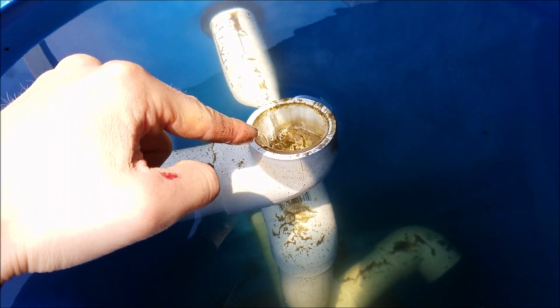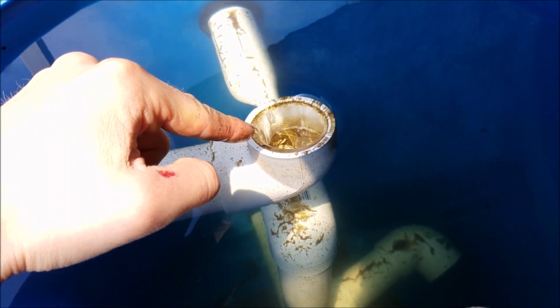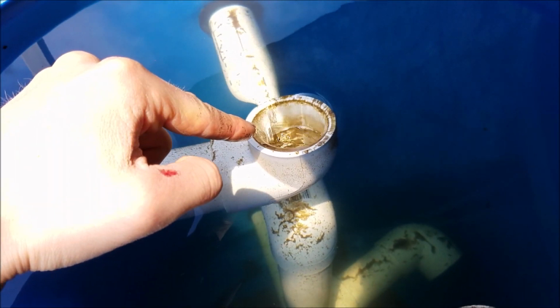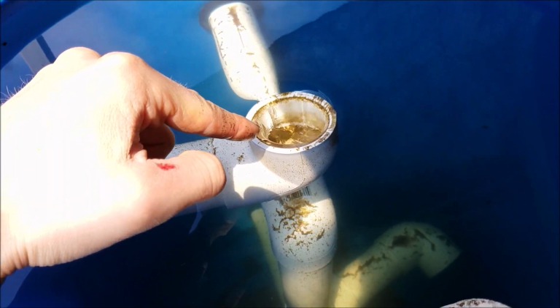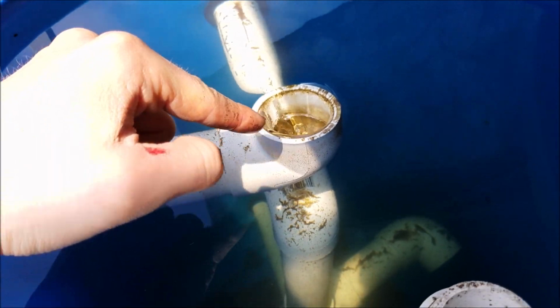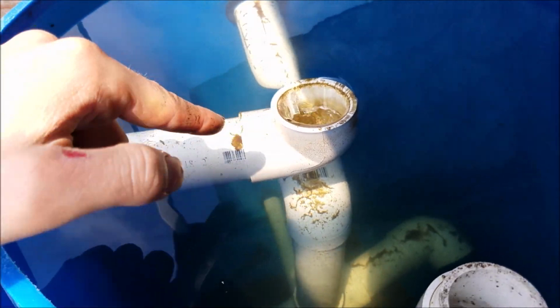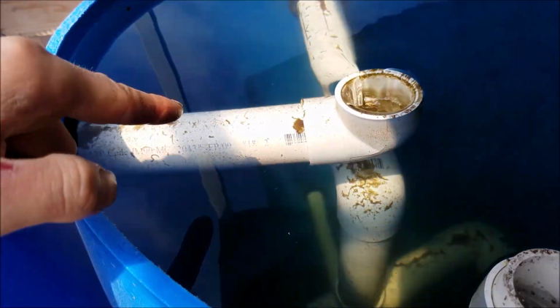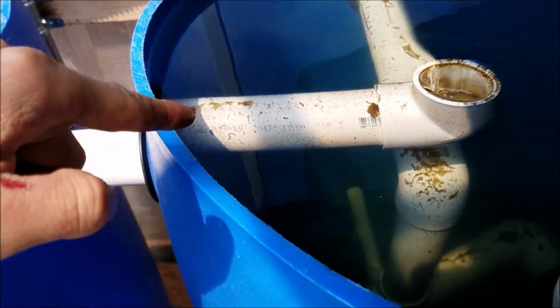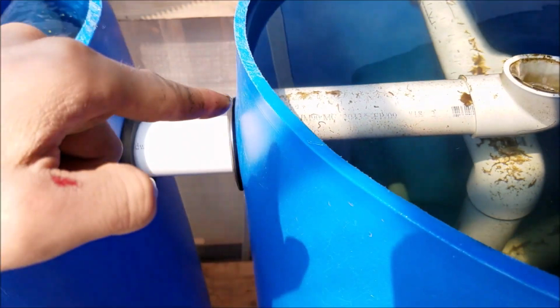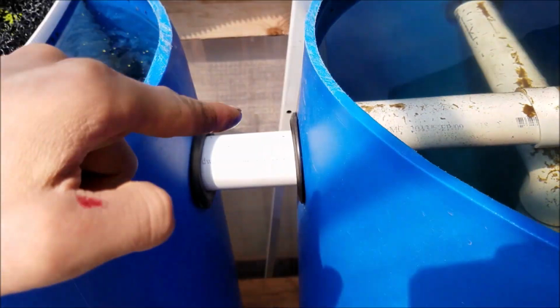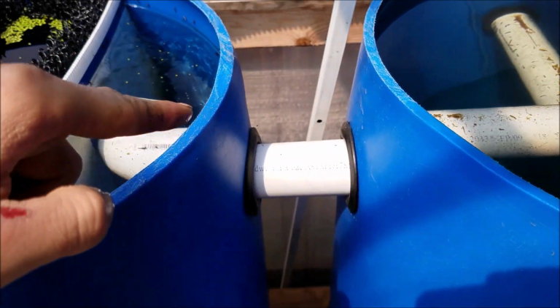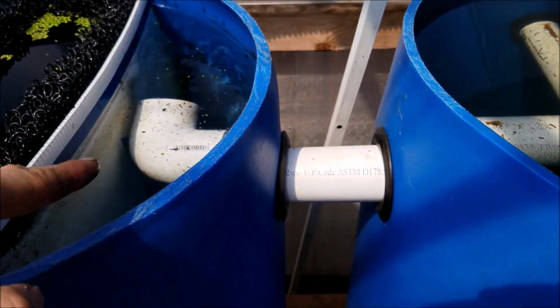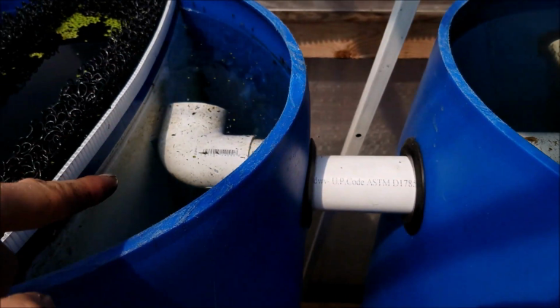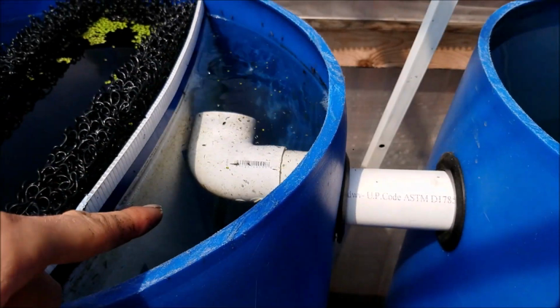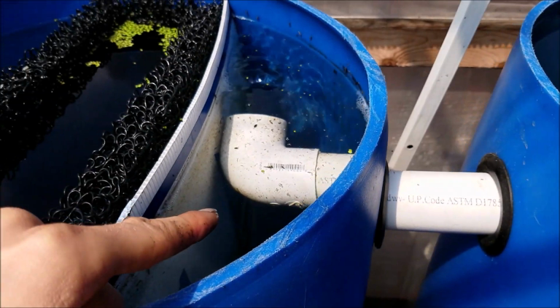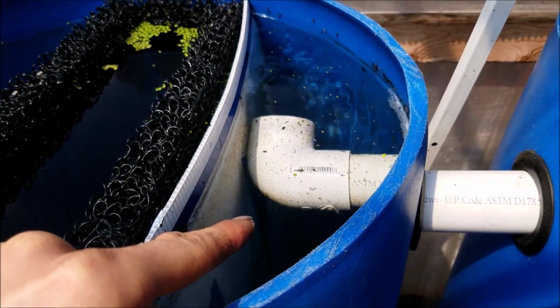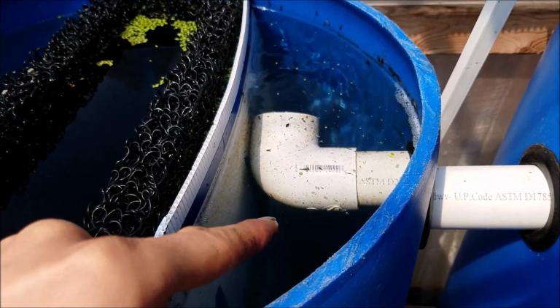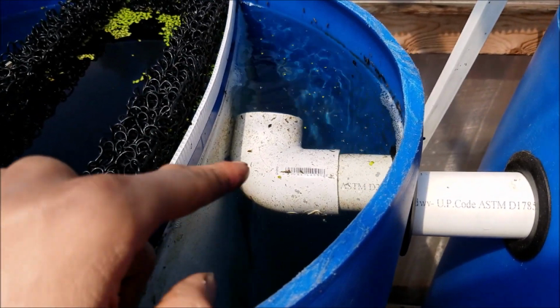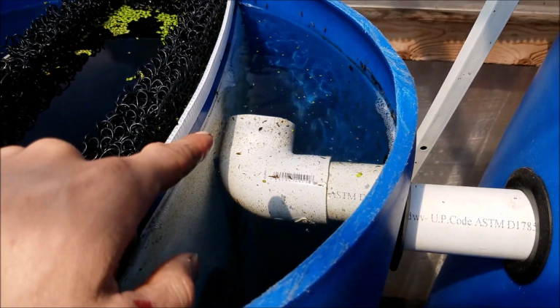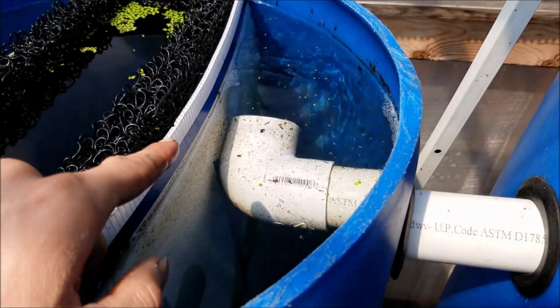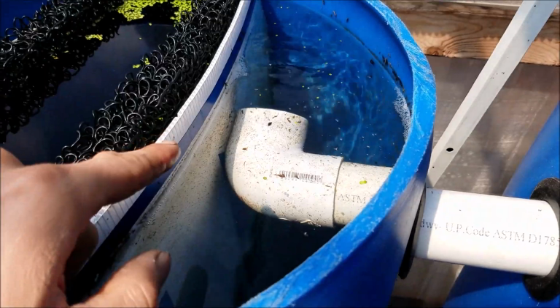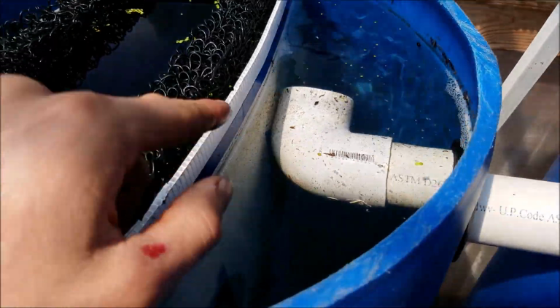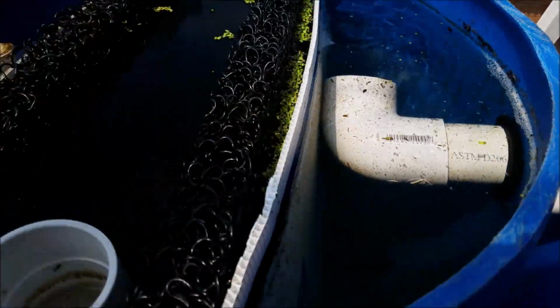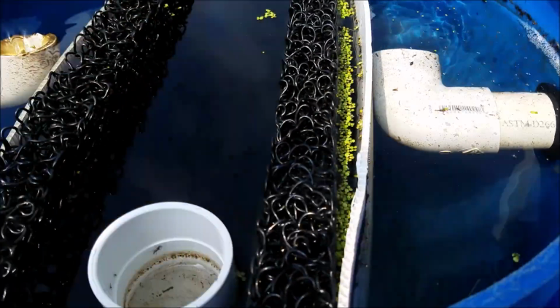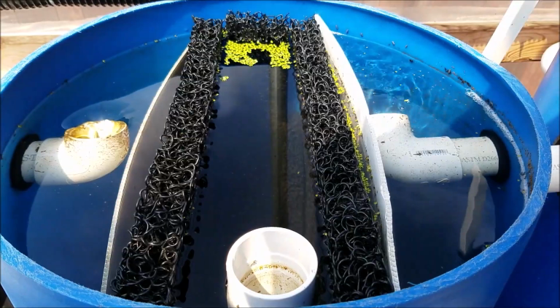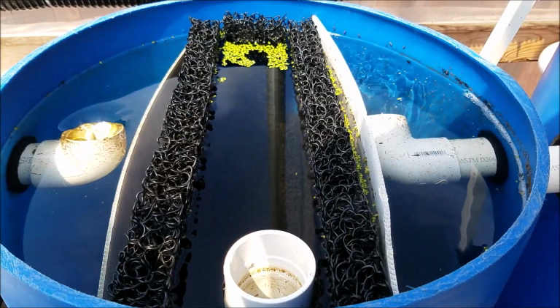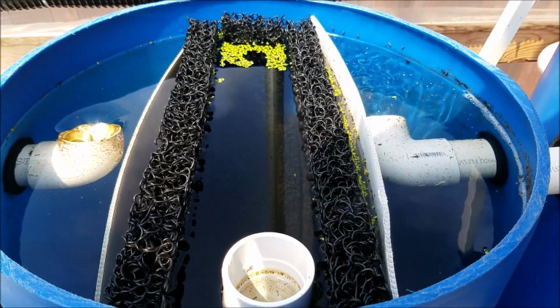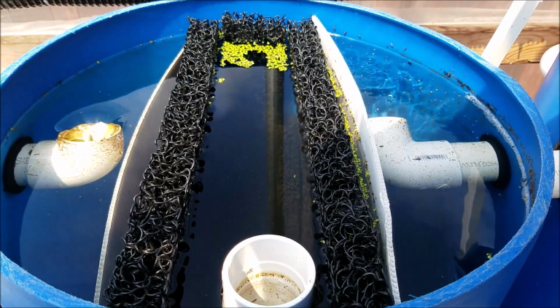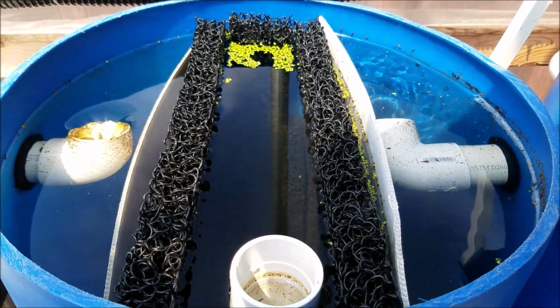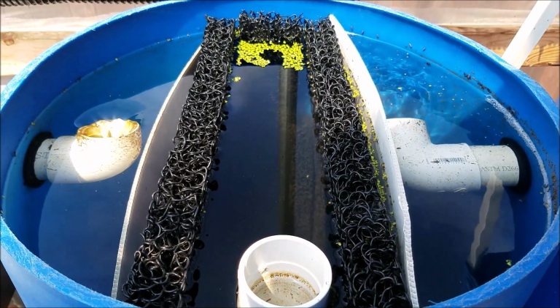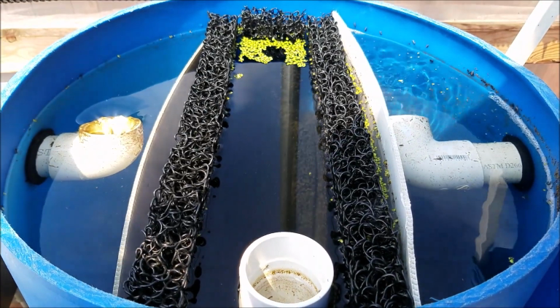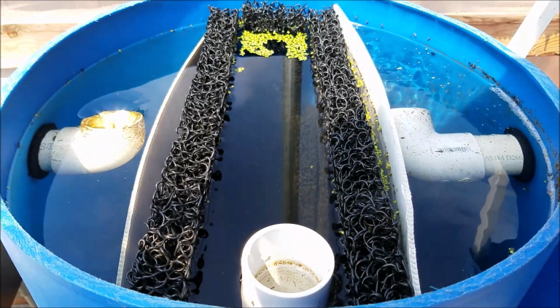What doesn't settle at the bottom goes through here and into my second filter, which is over here, and comes out here.